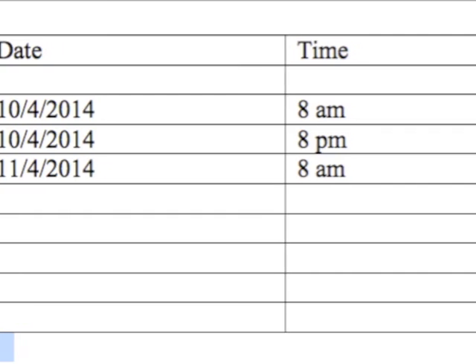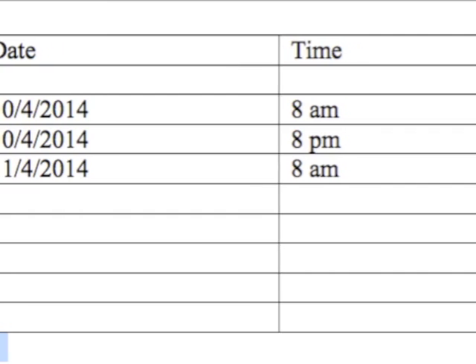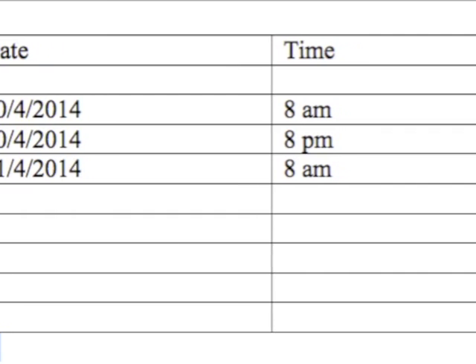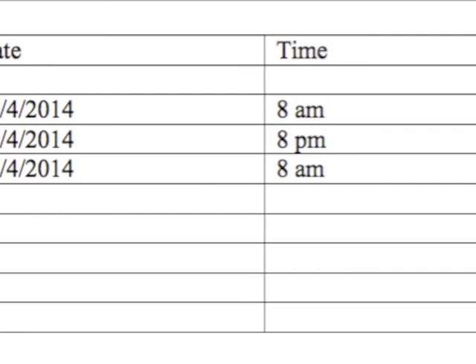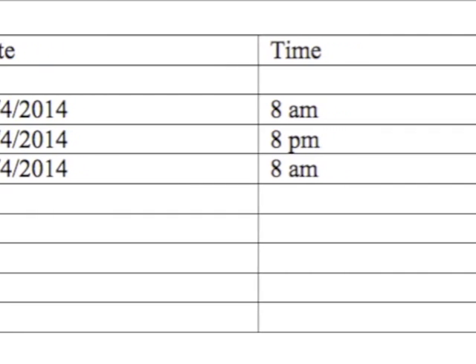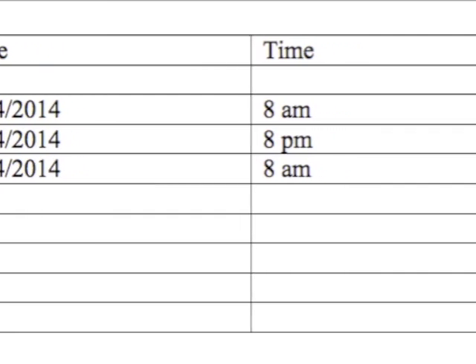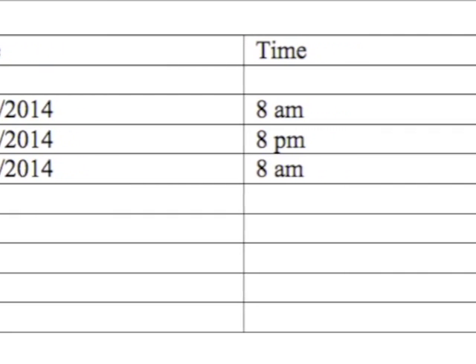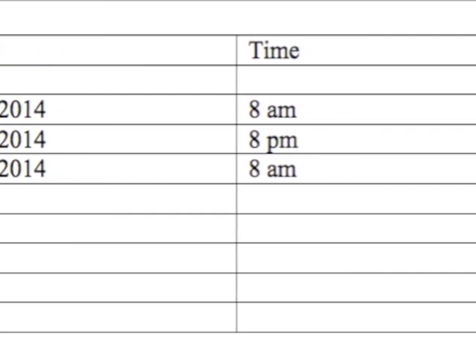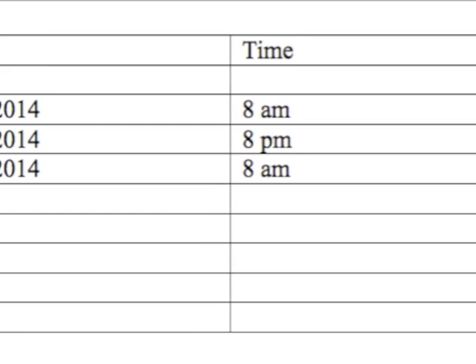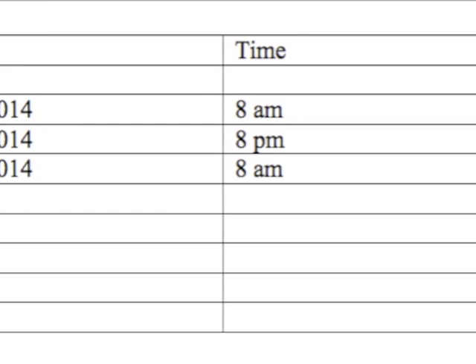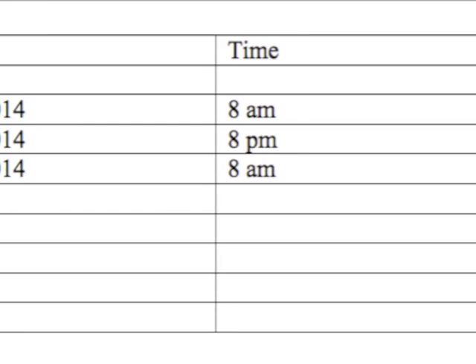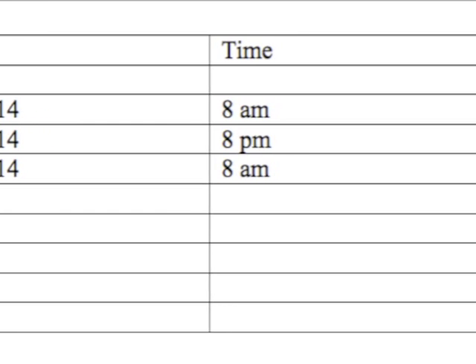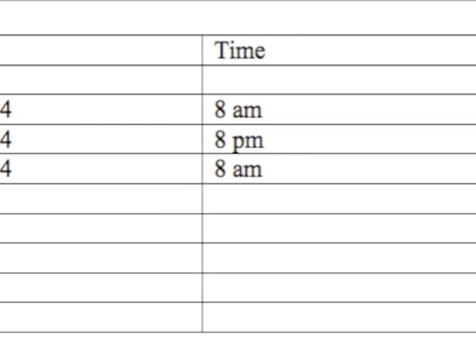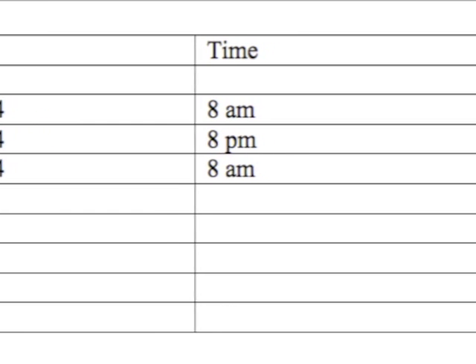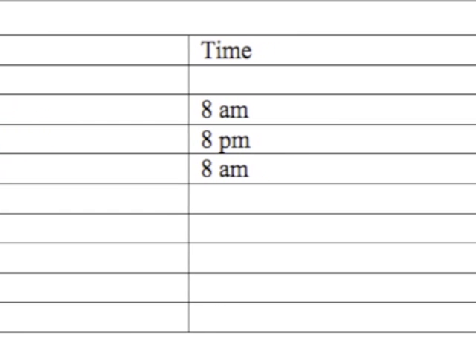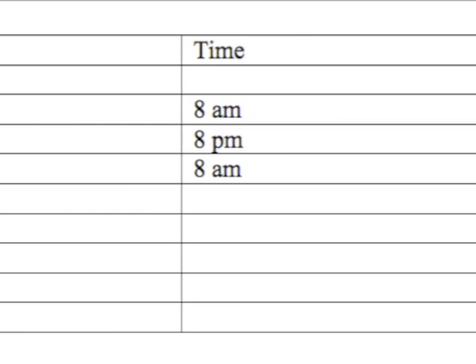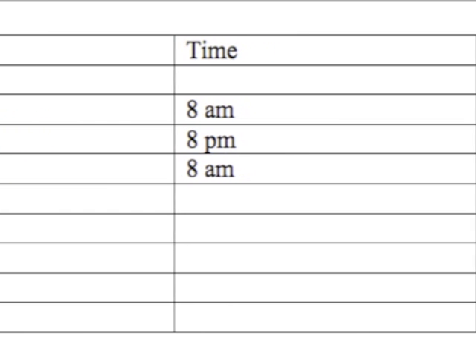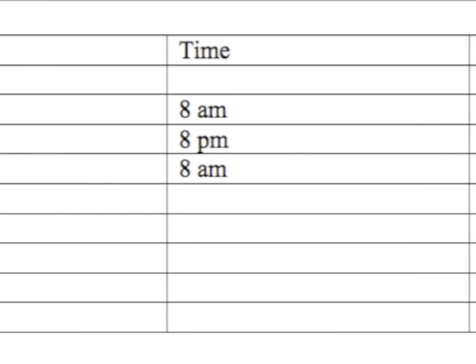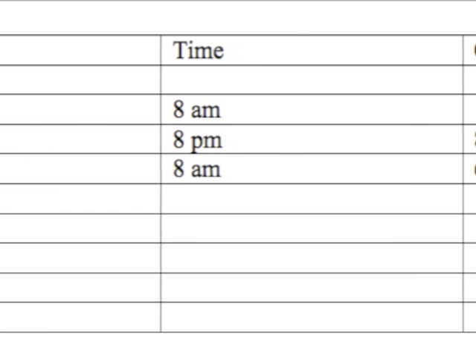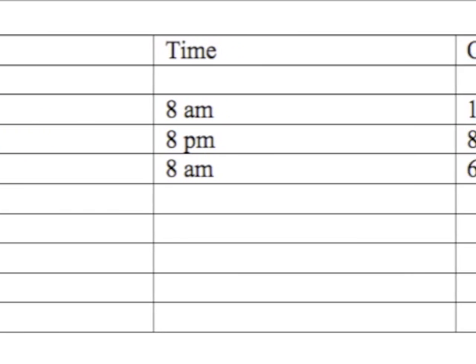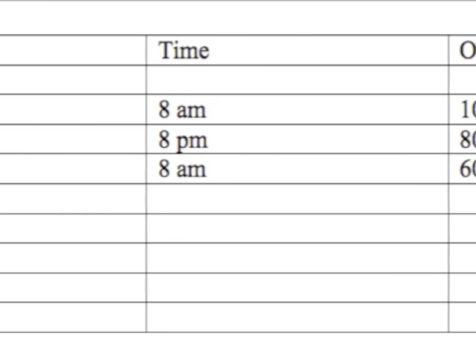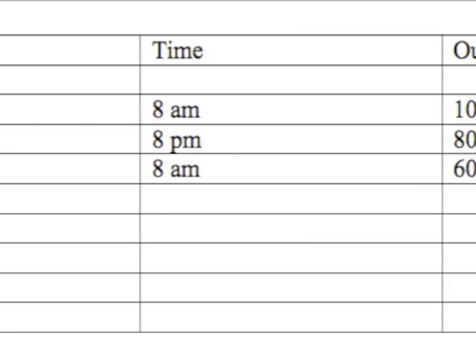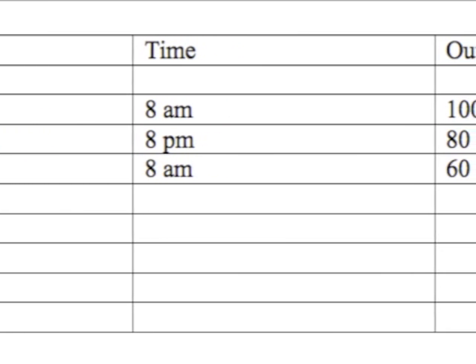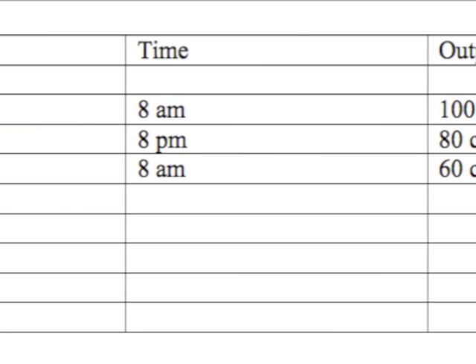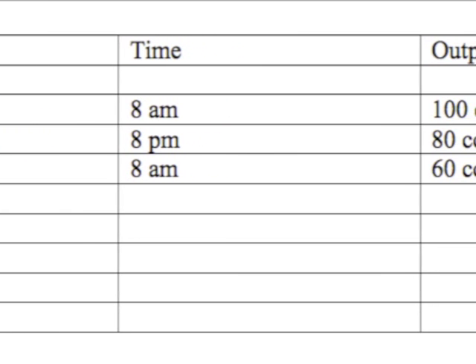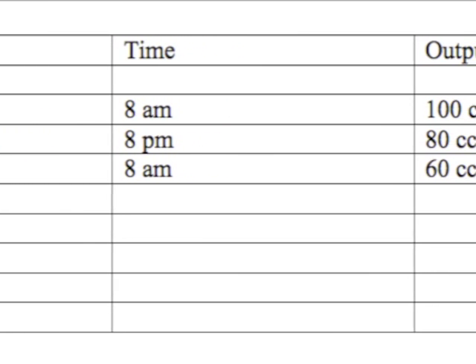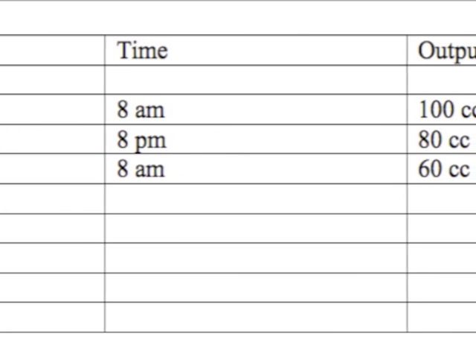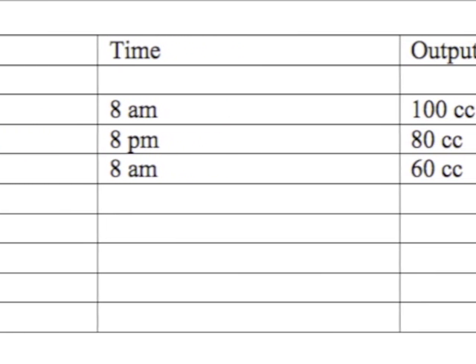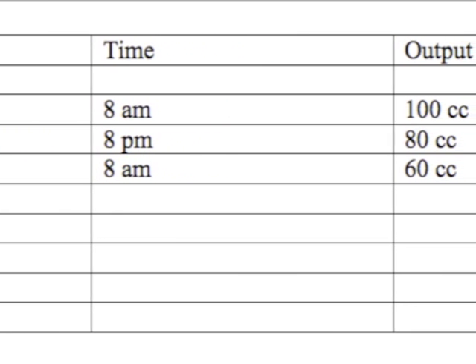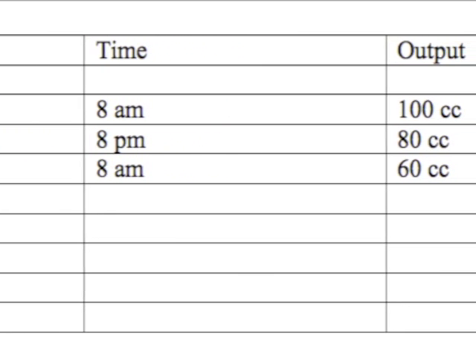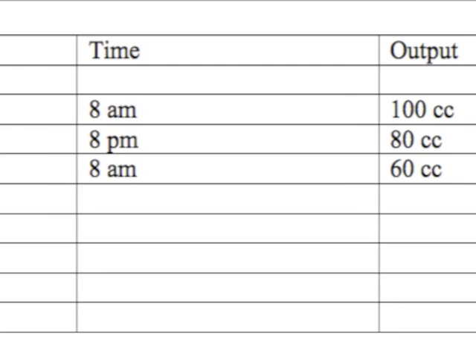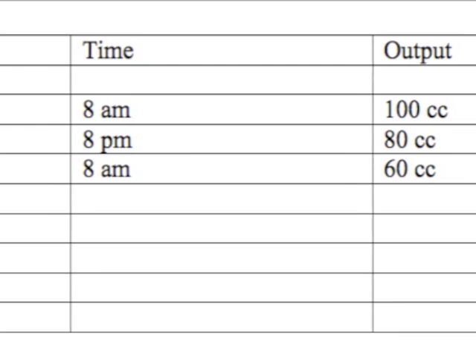Record the drain output along with the date and time of measurement. Patients must bring this record to their follow-up appointment.